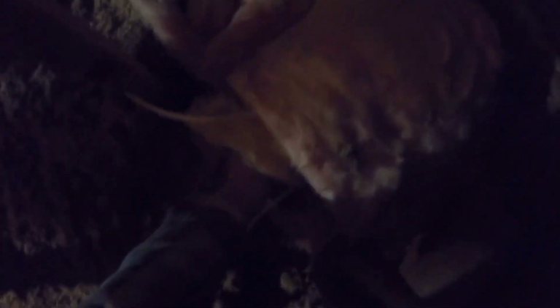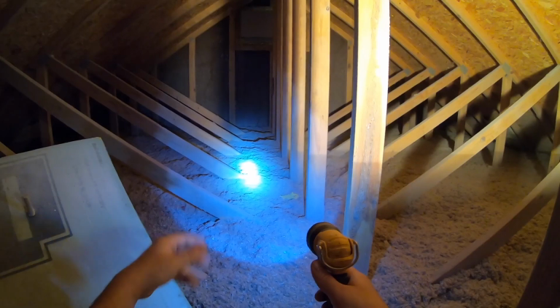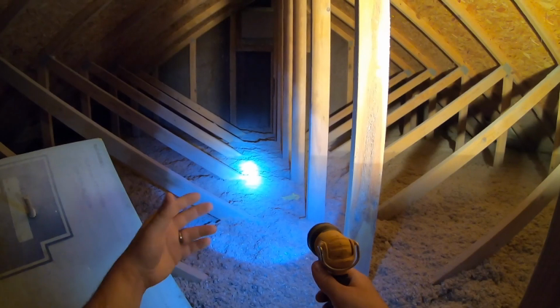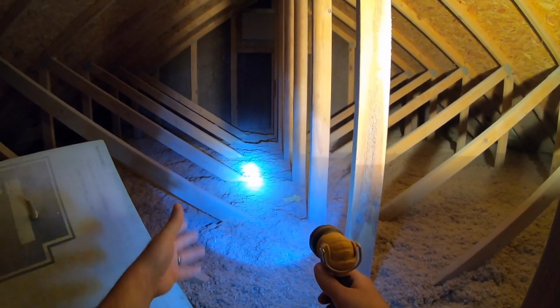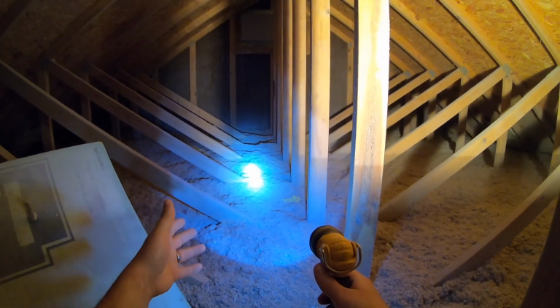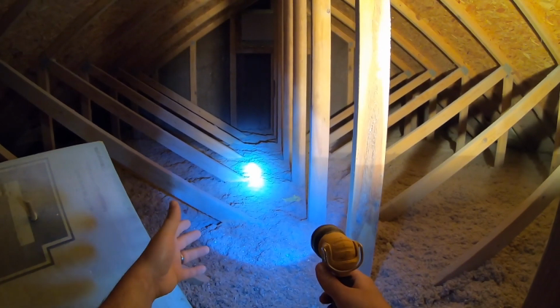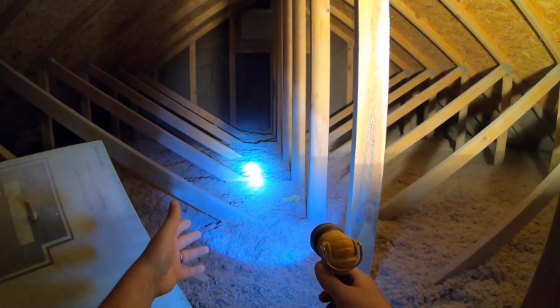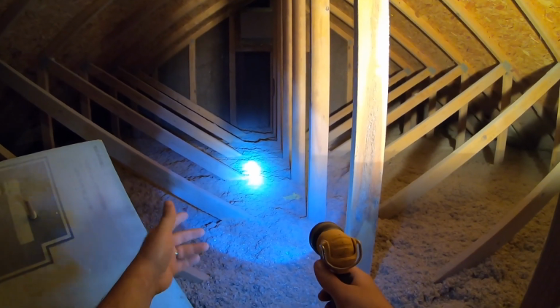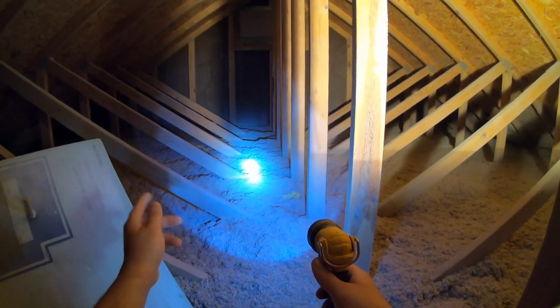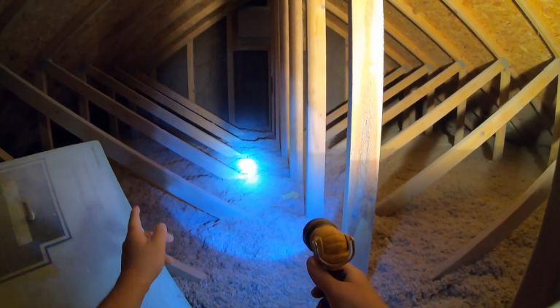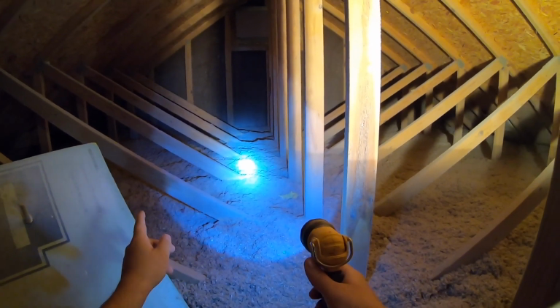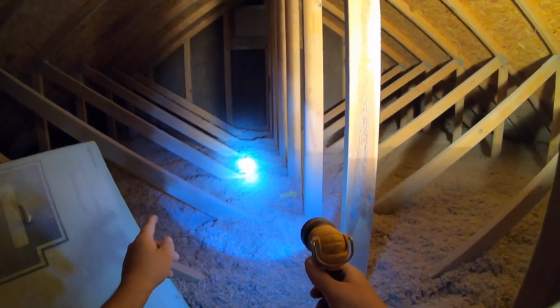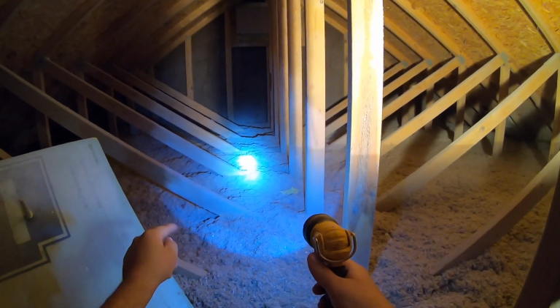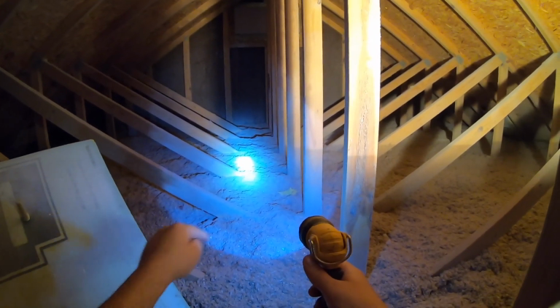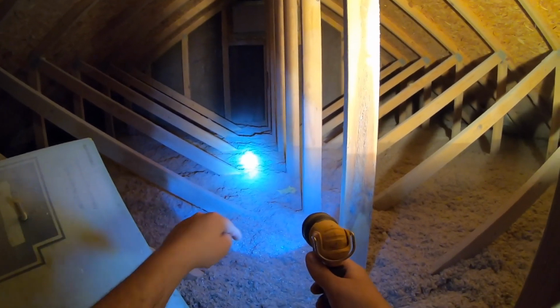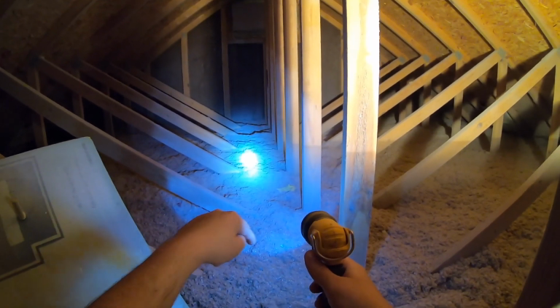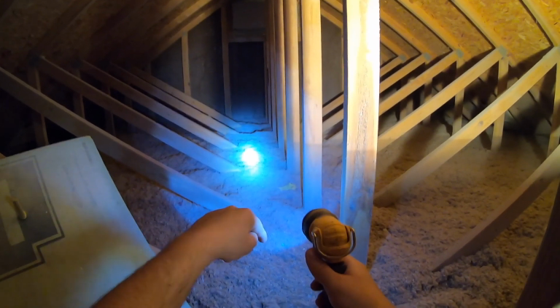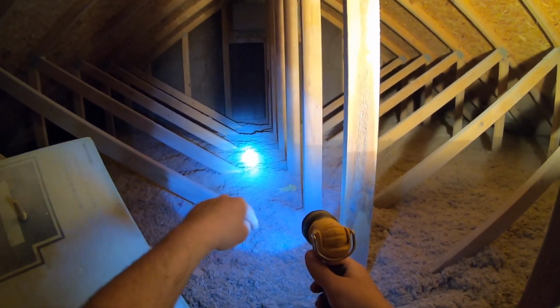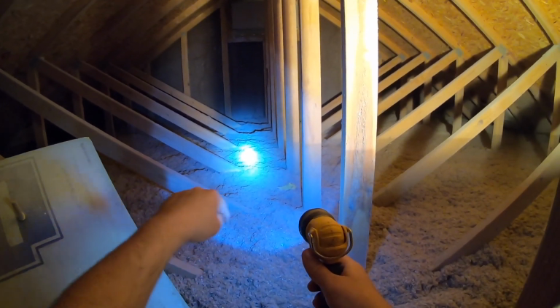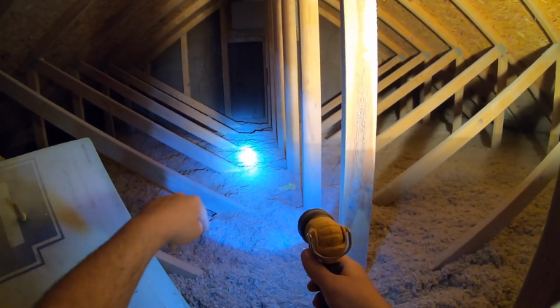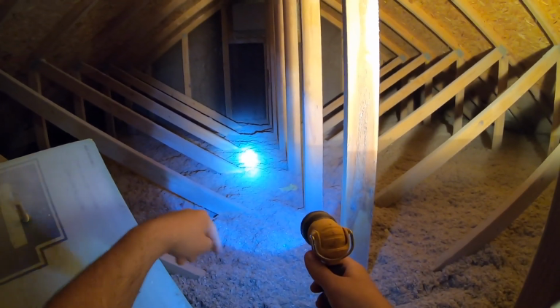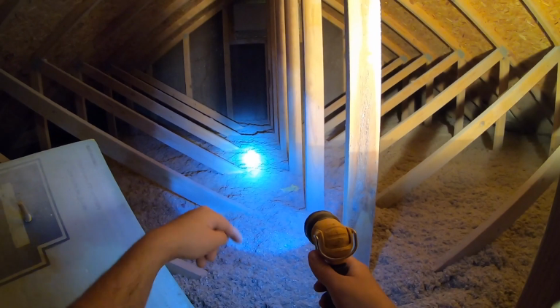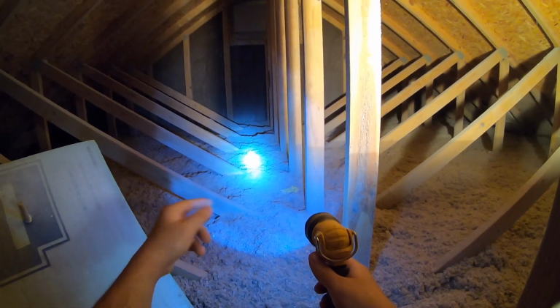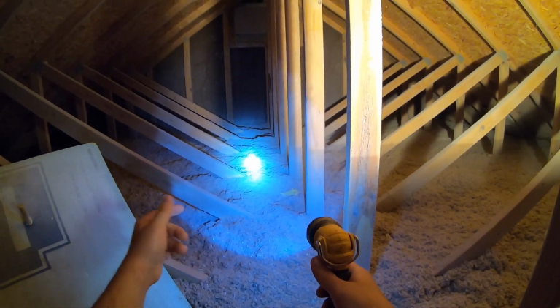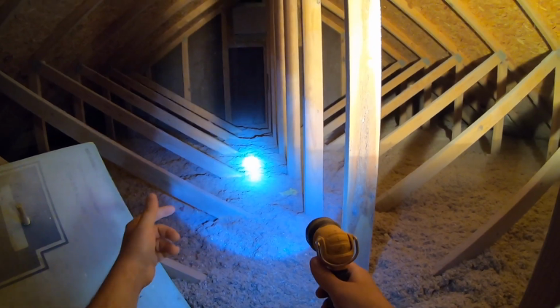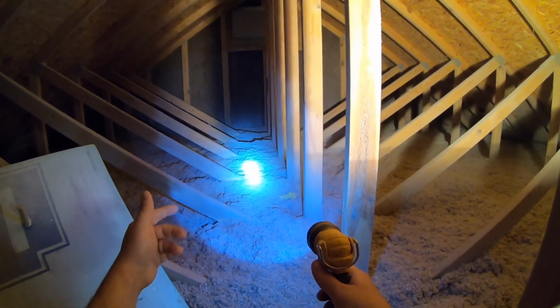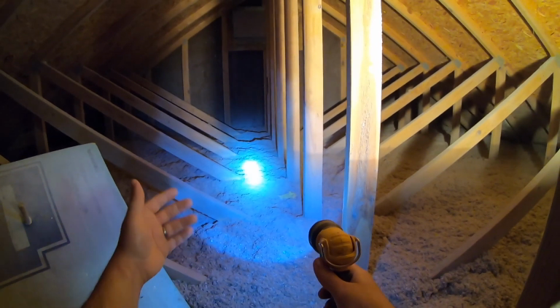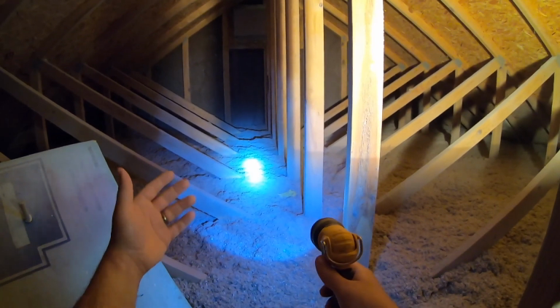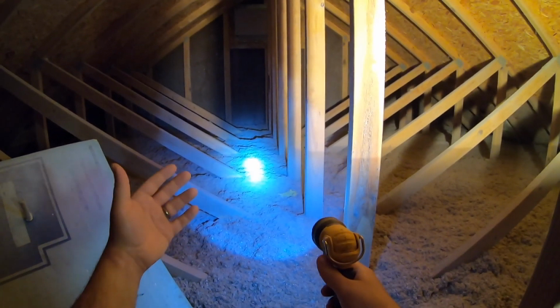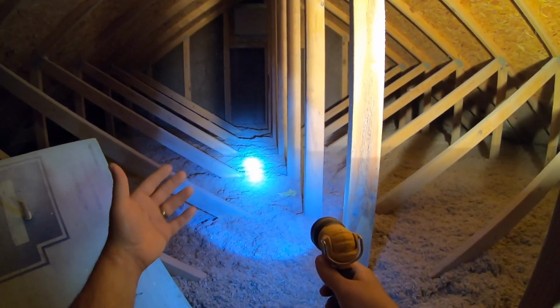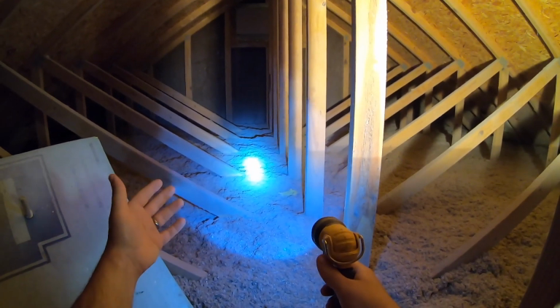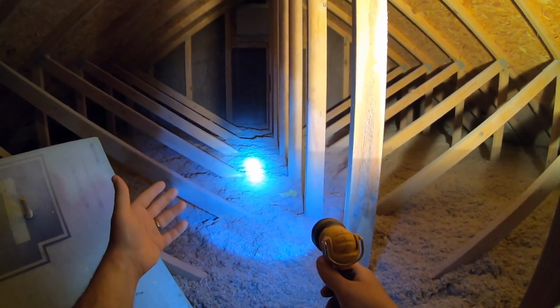With IC rated can lights, I also like to foam around the edge of the can light where it meets the drywall, just to get a better air seal.